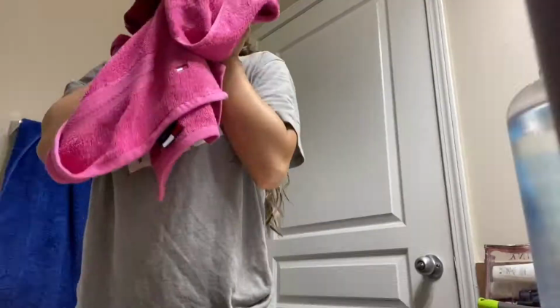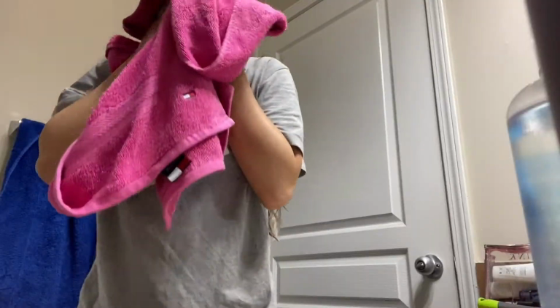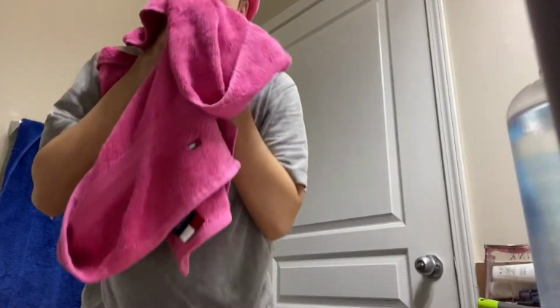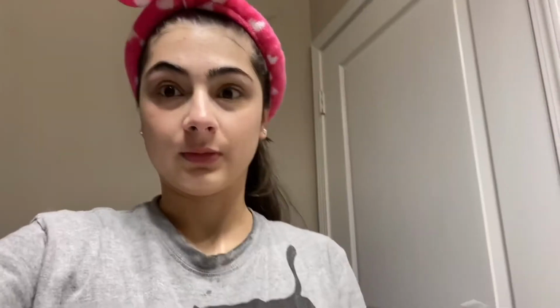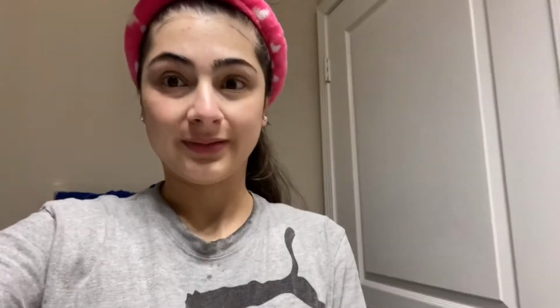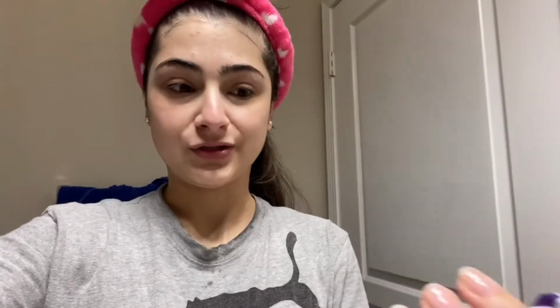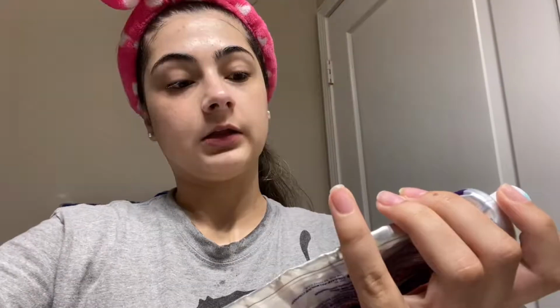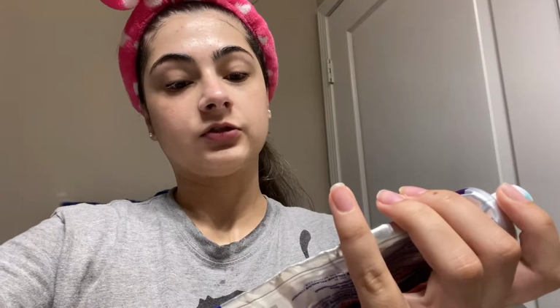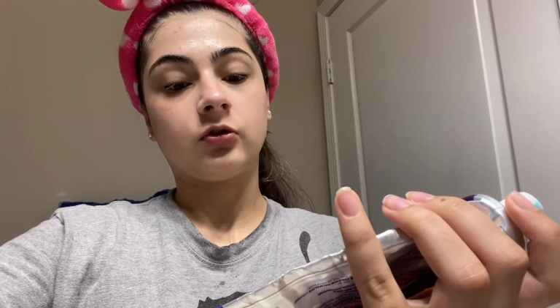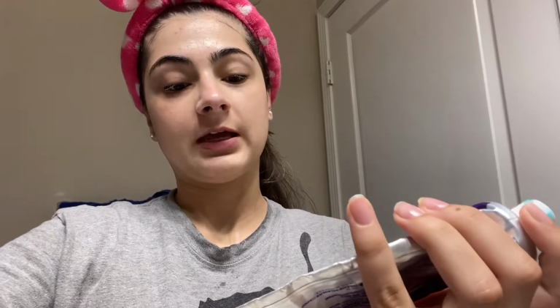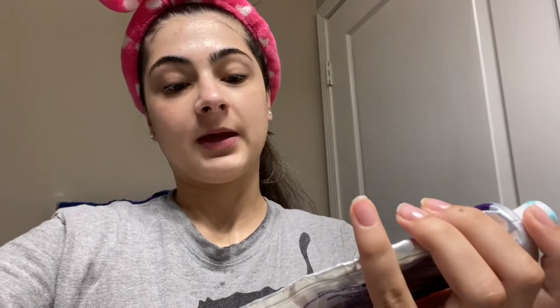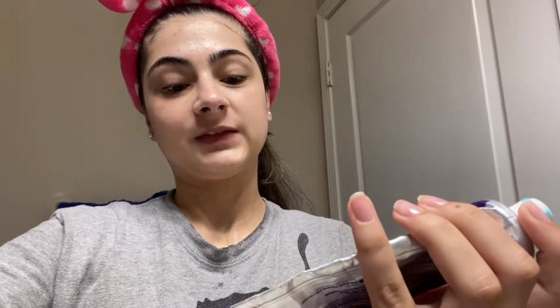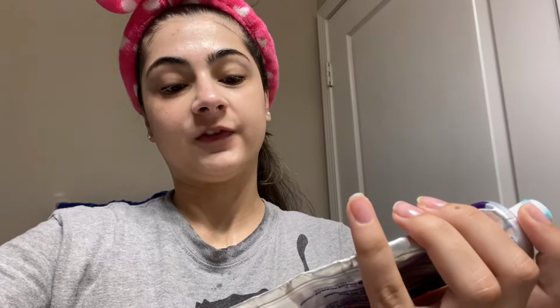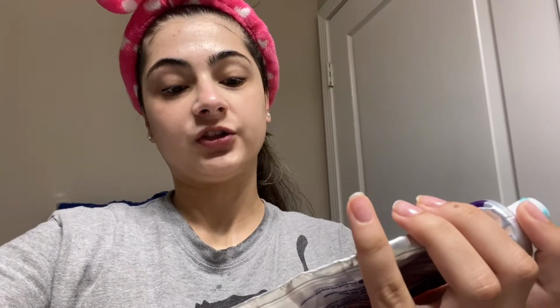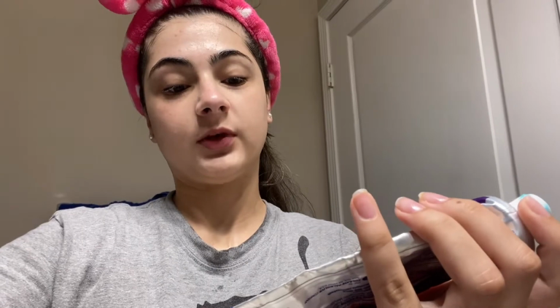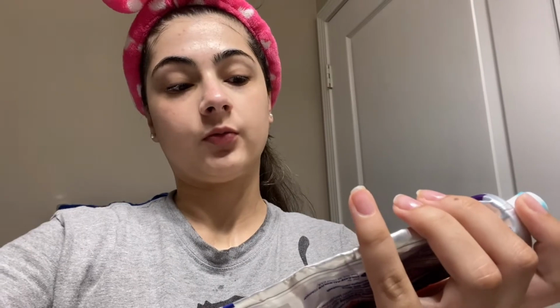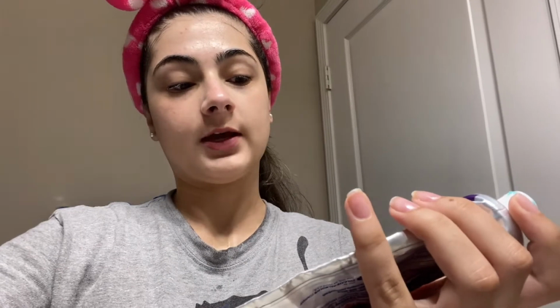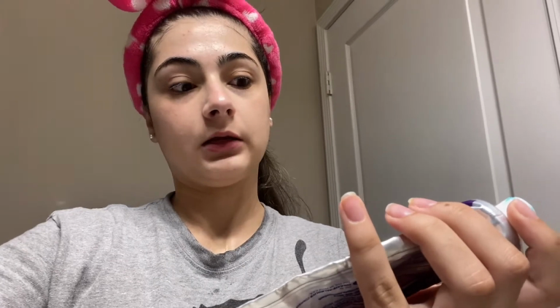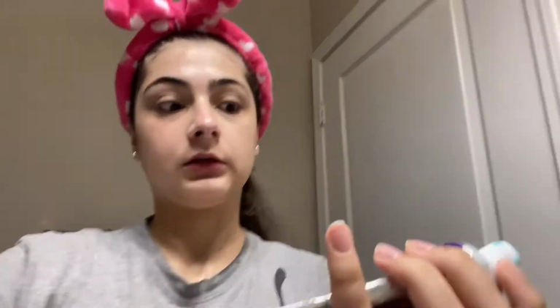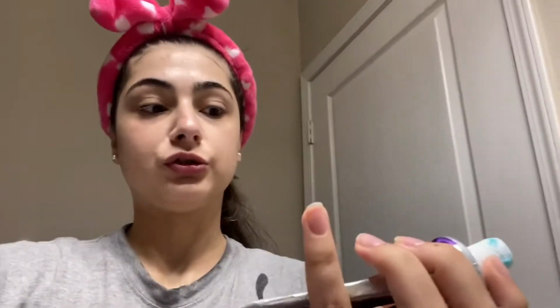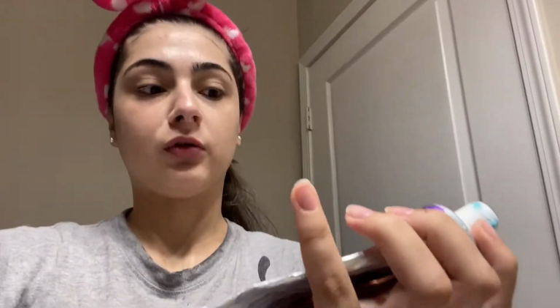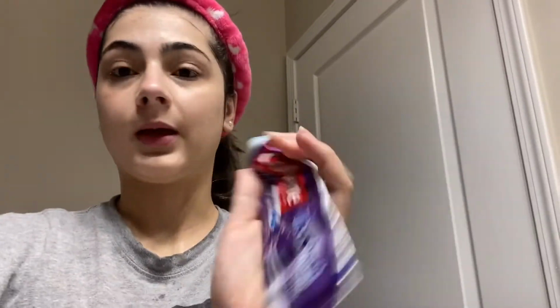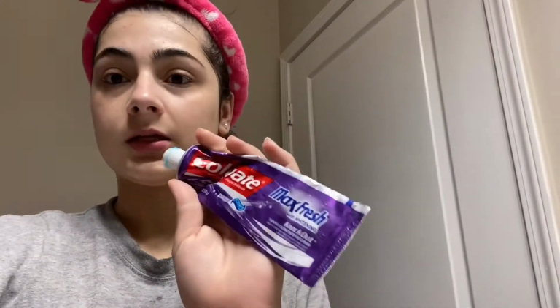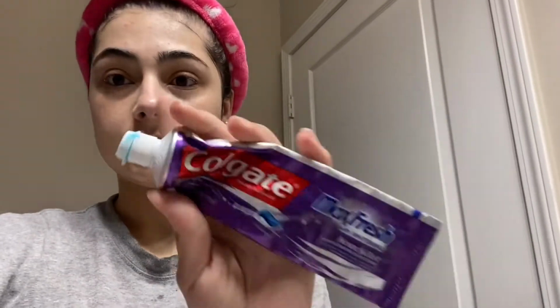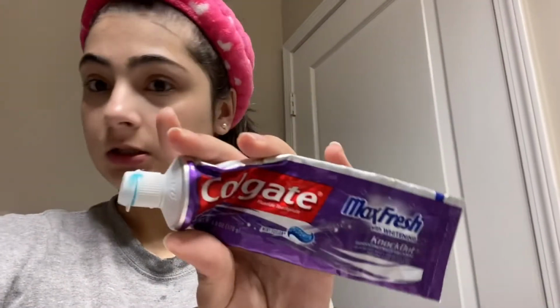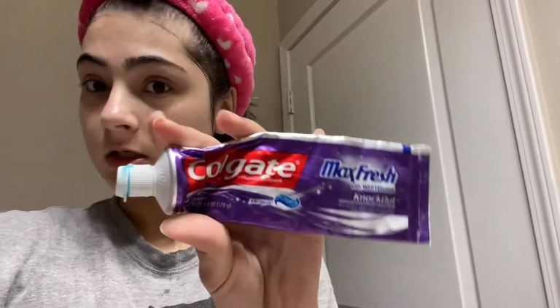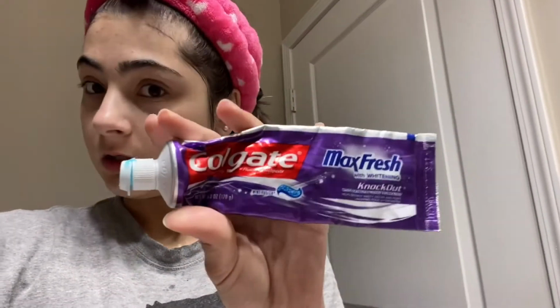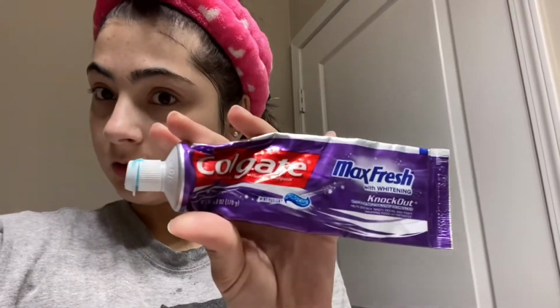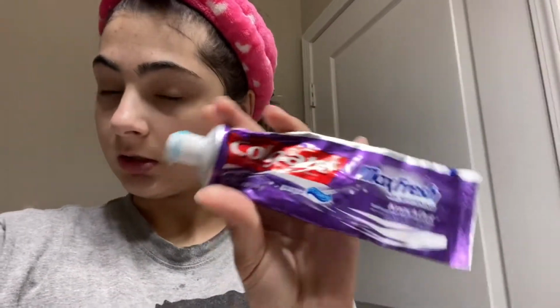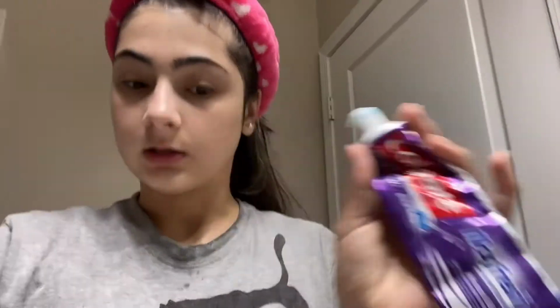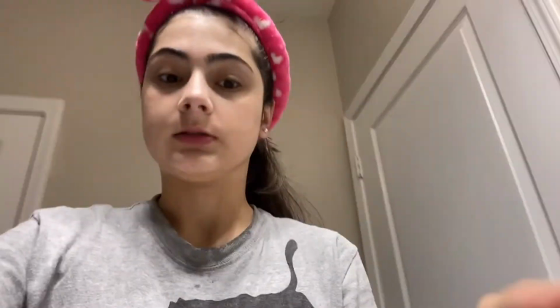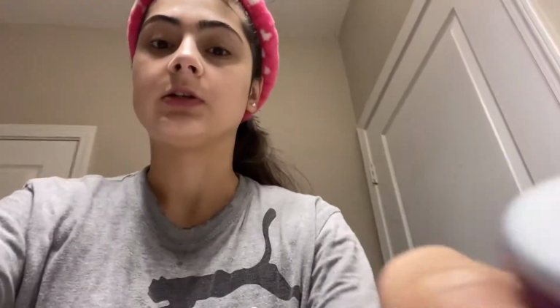I'm going to be using this Colgate Max Fresh with Whitening Toothpaste. Just nothing special.